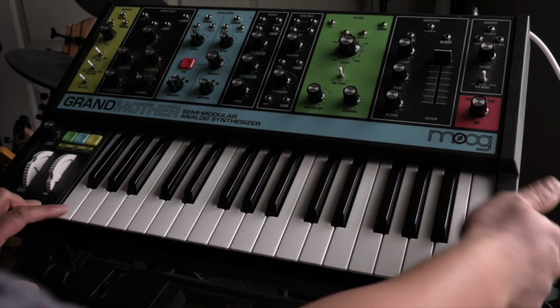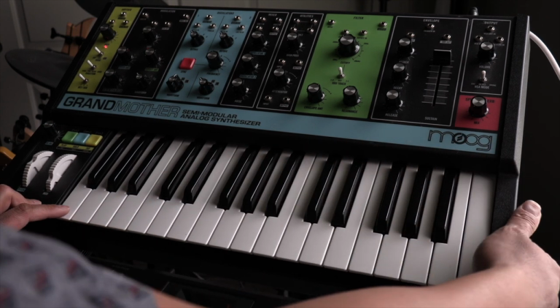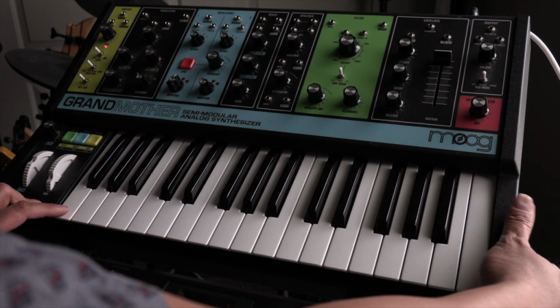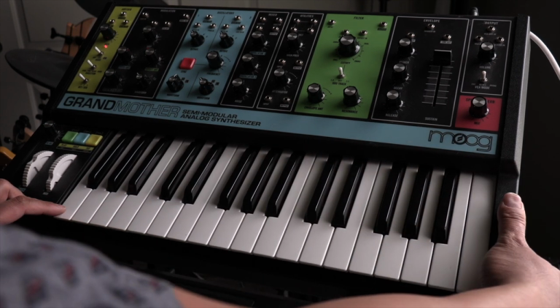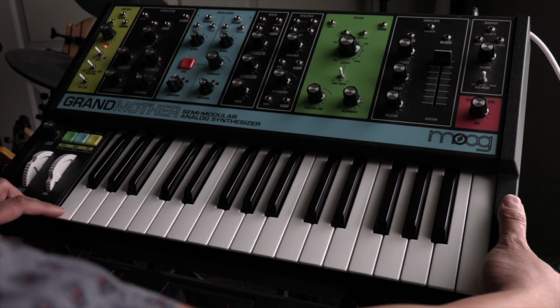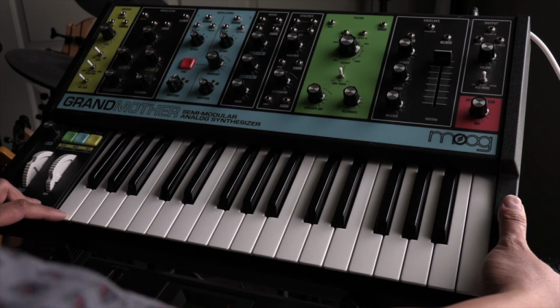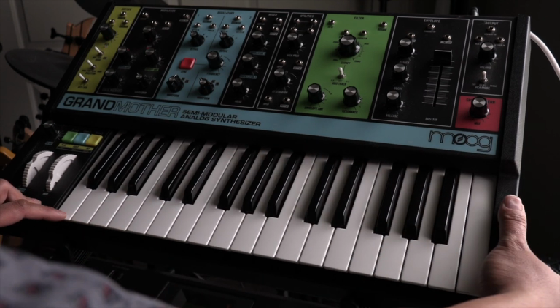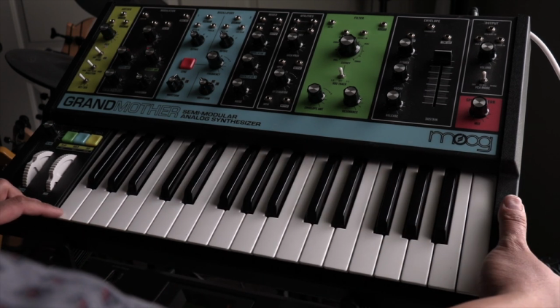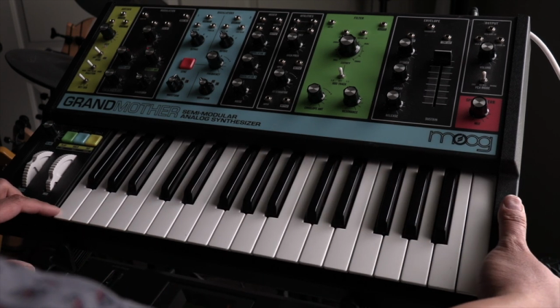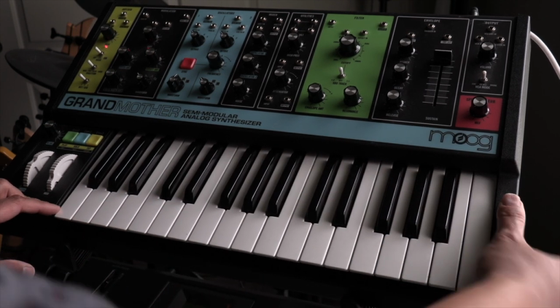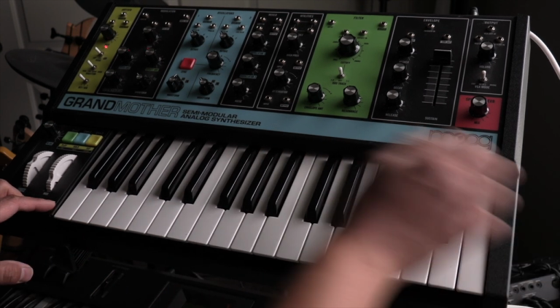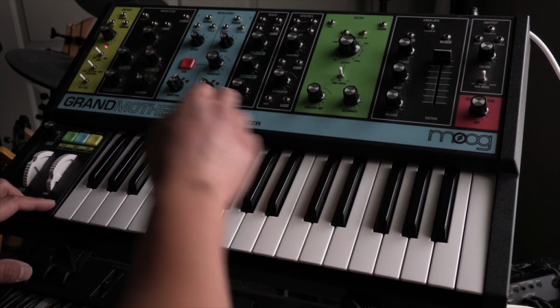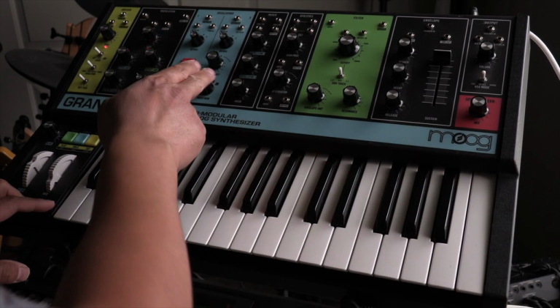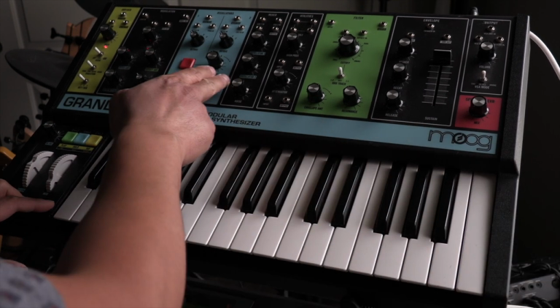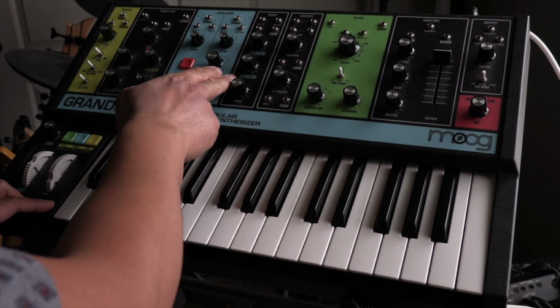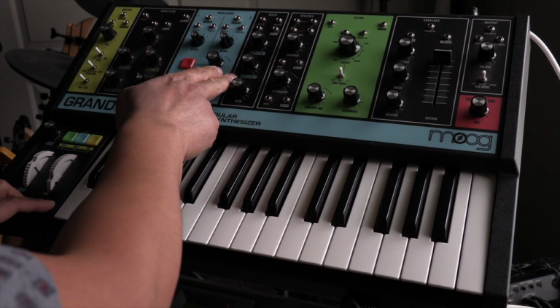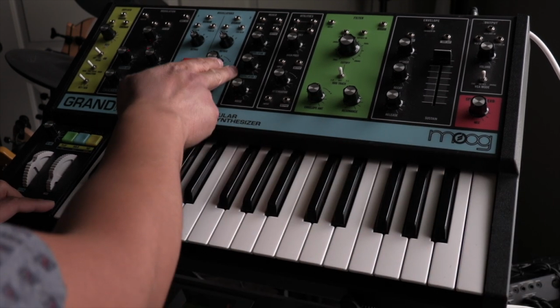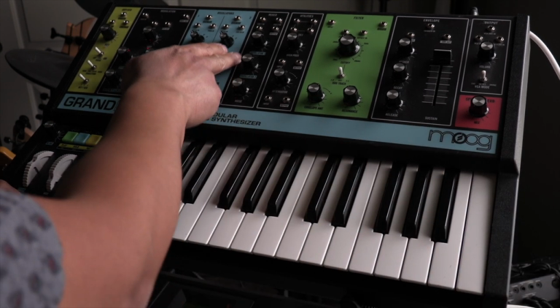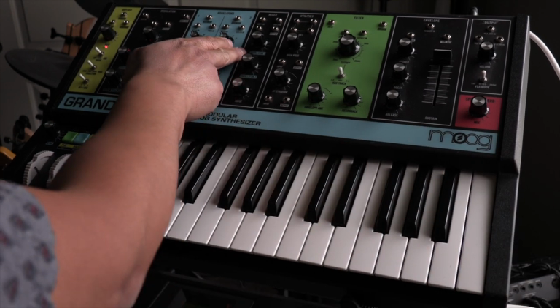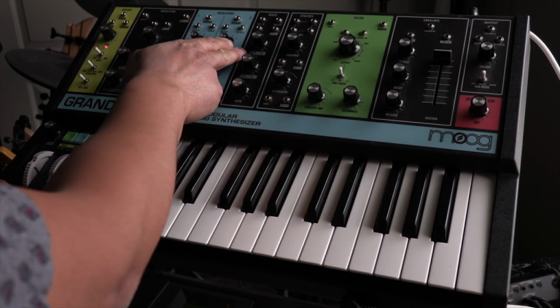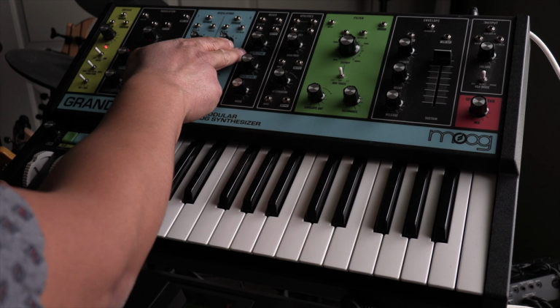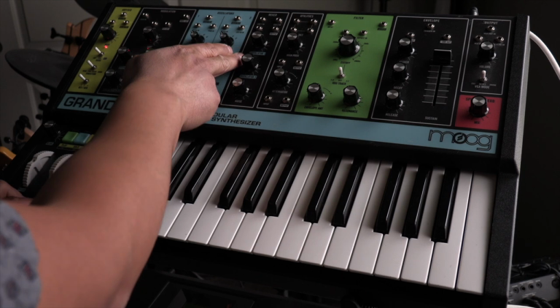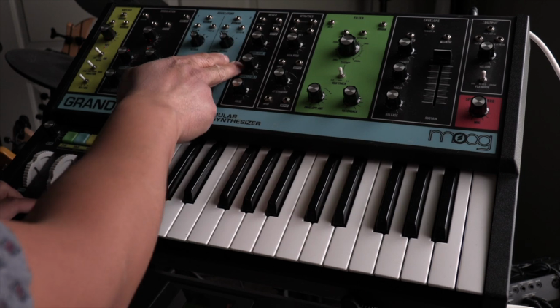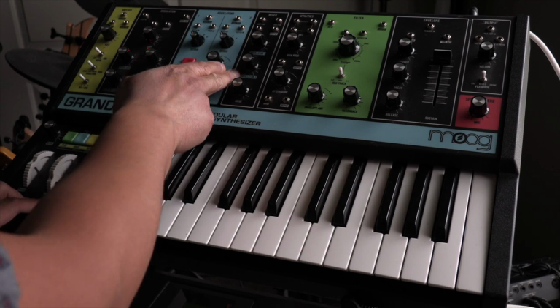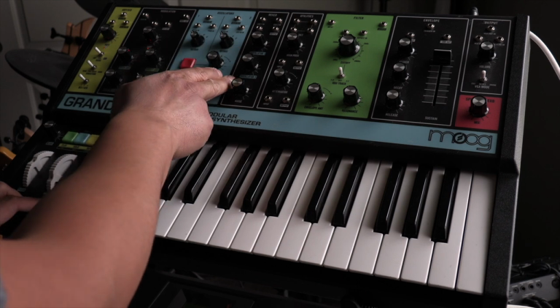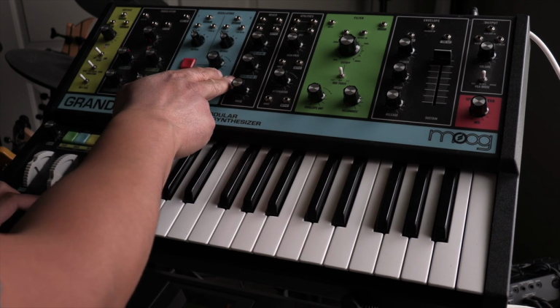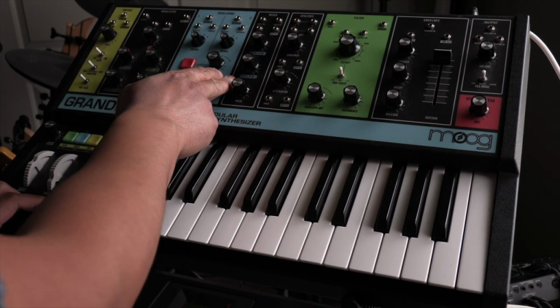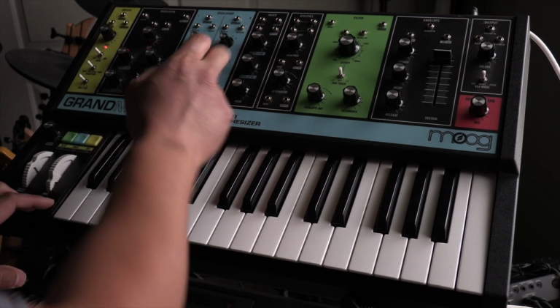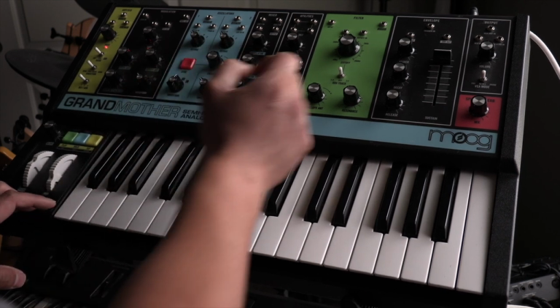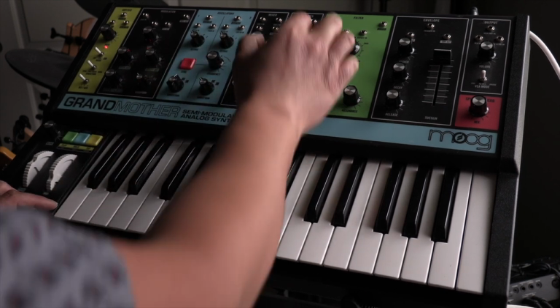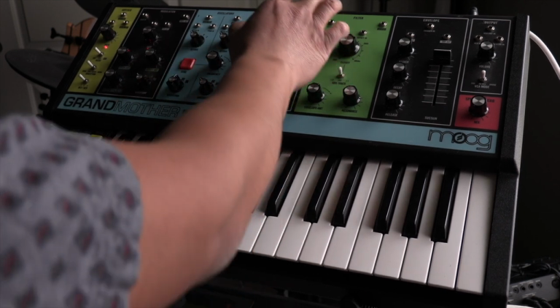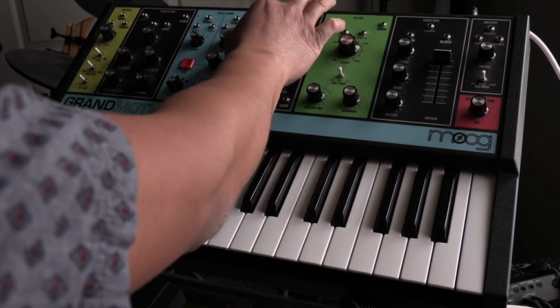And if you want to make things really crazy, turn your oscillators up all the way to get some of that analog distortion.